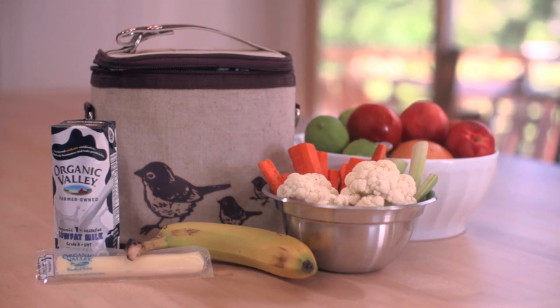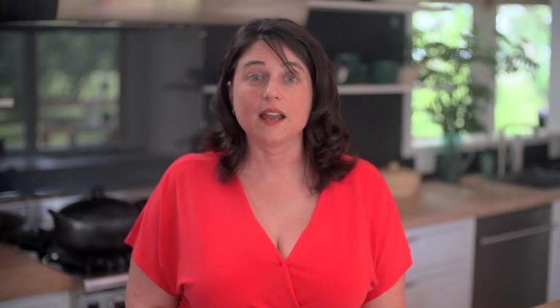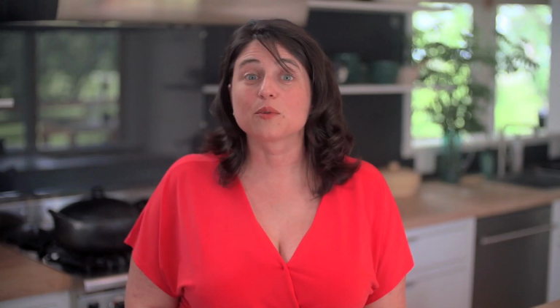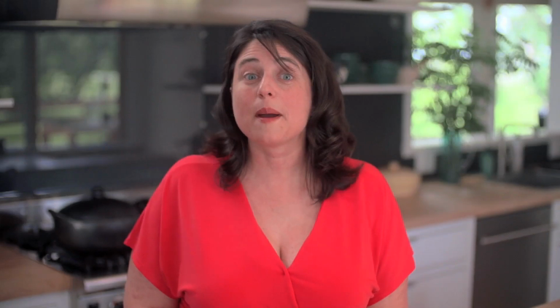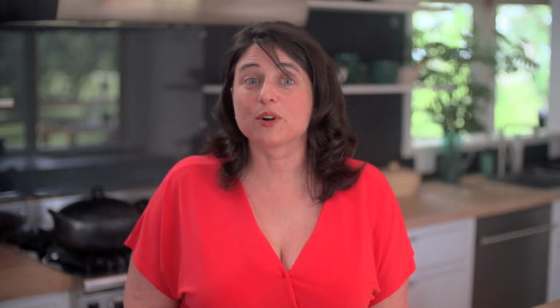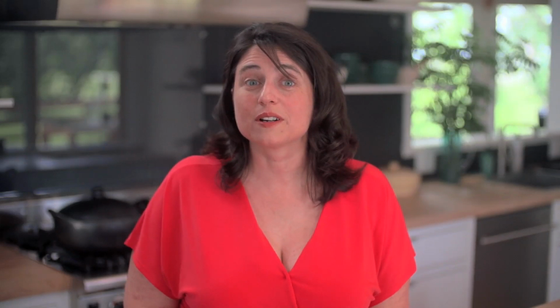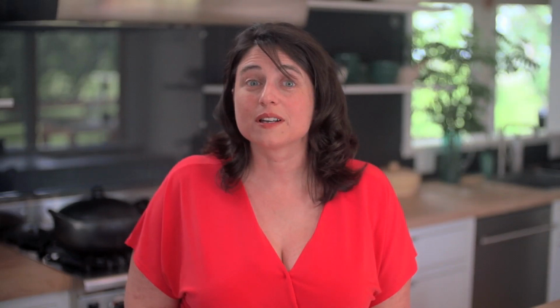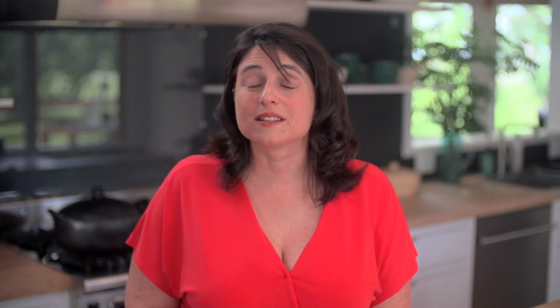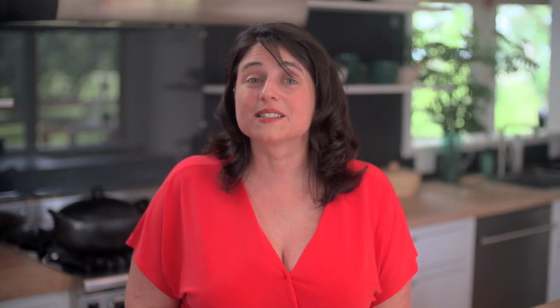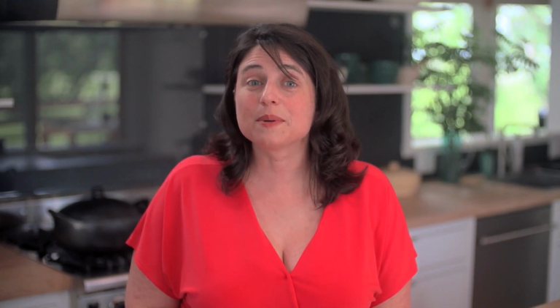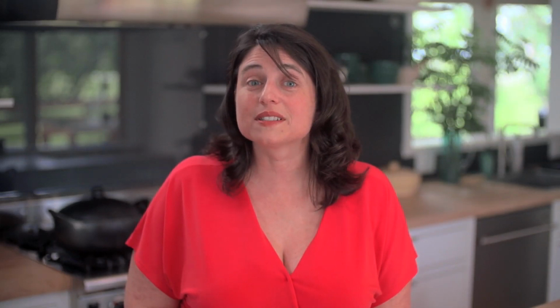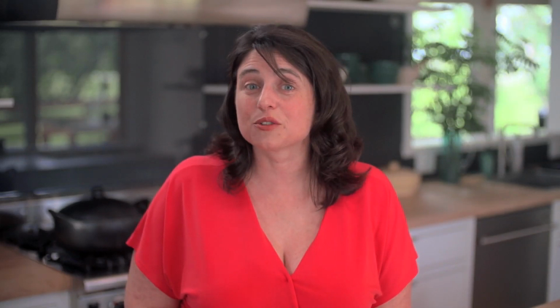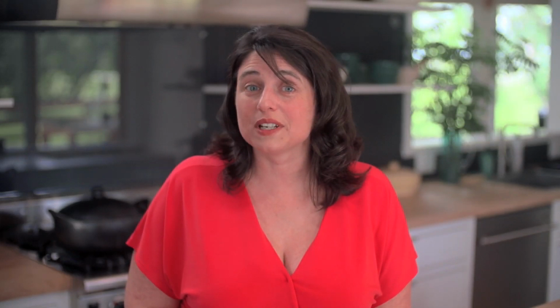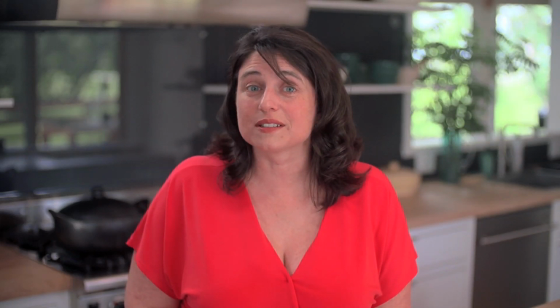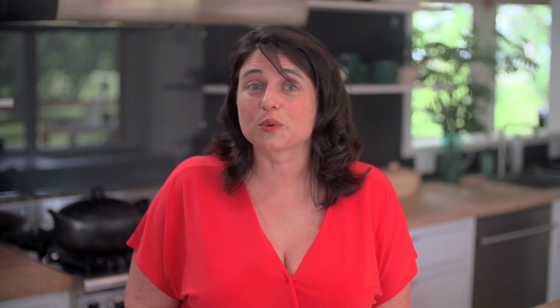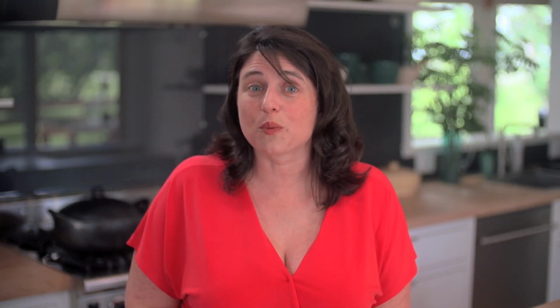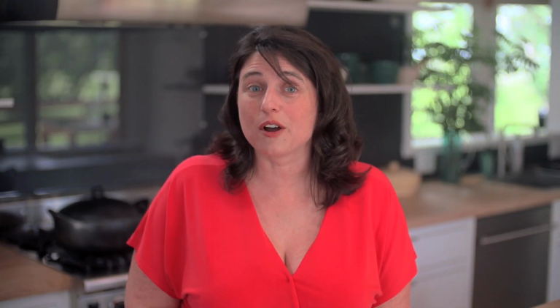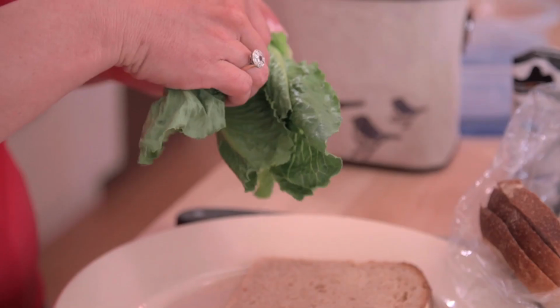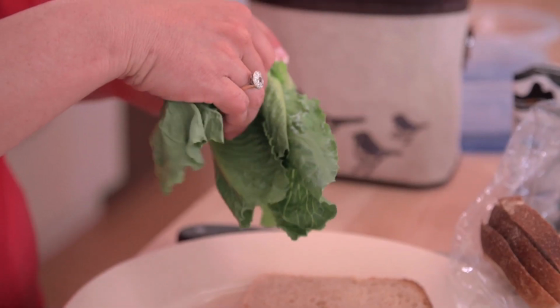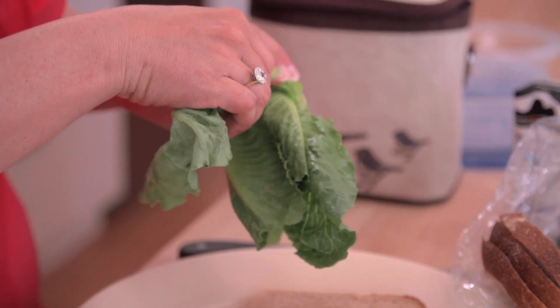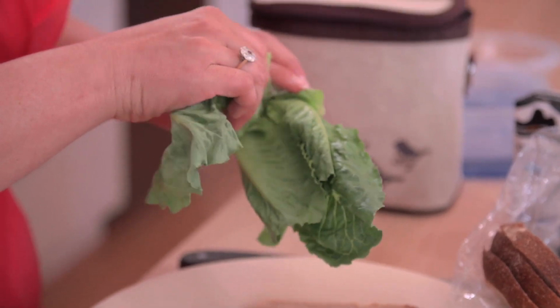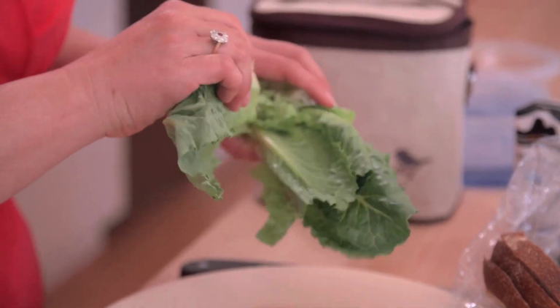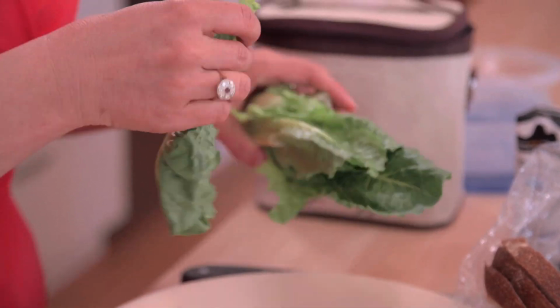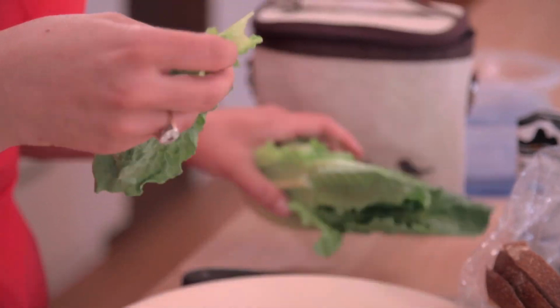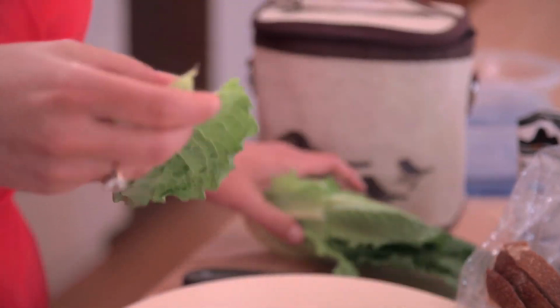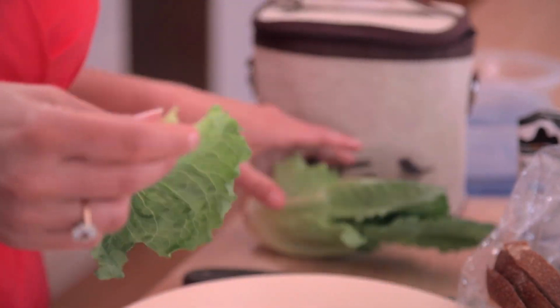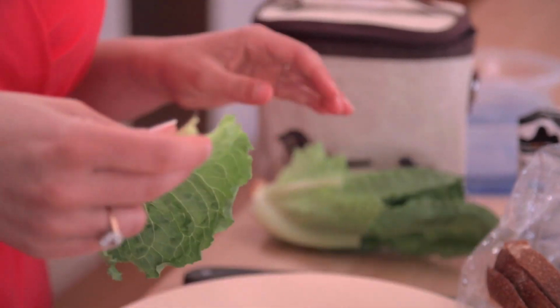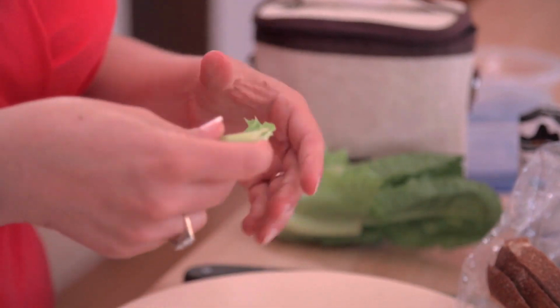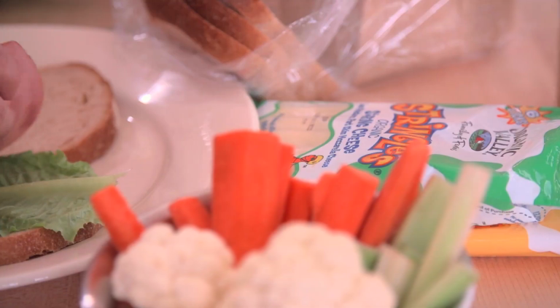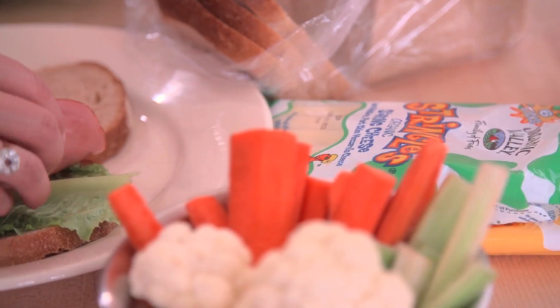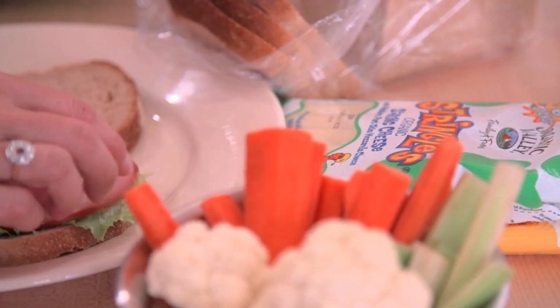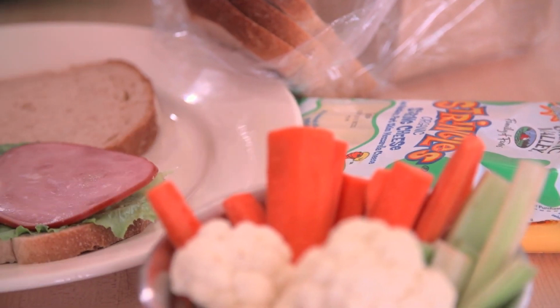And remember, the simplest ingredients work well for those picky eaters and for health-conscious parents too.